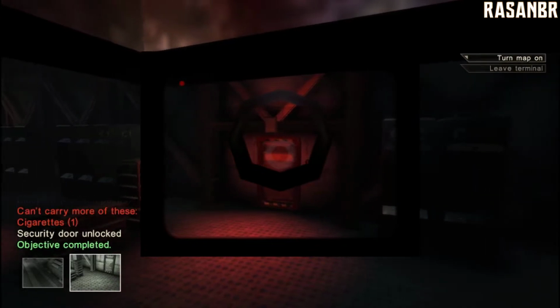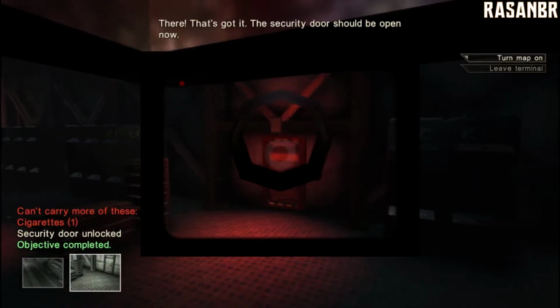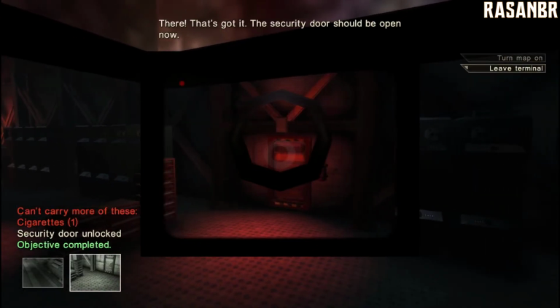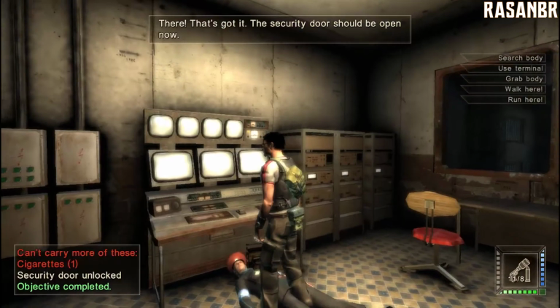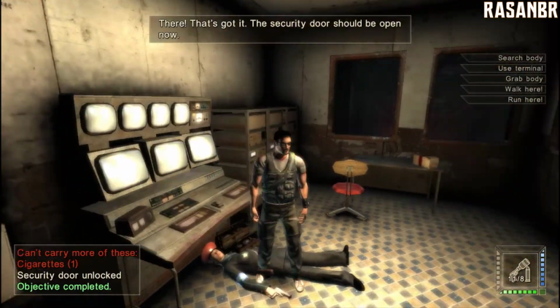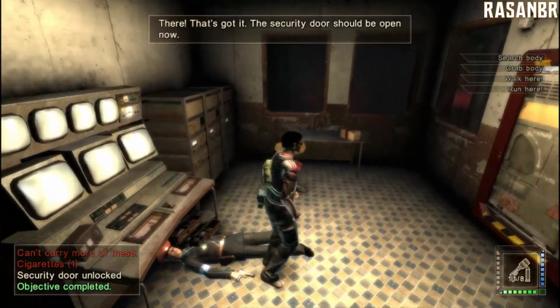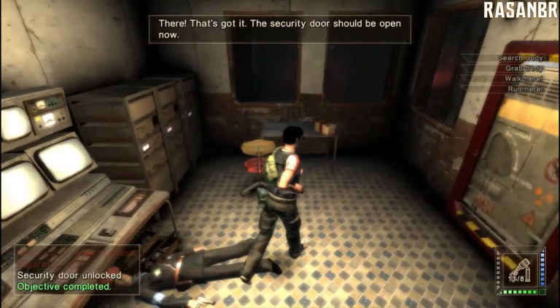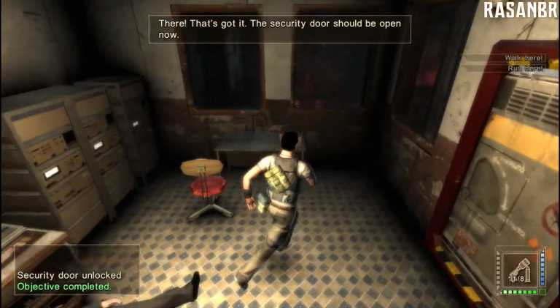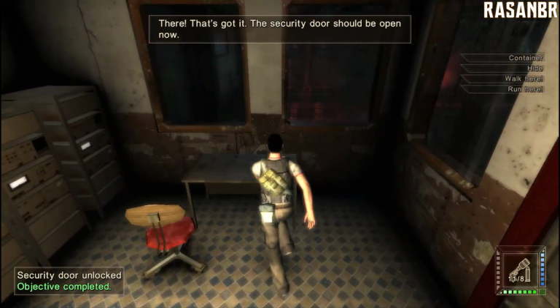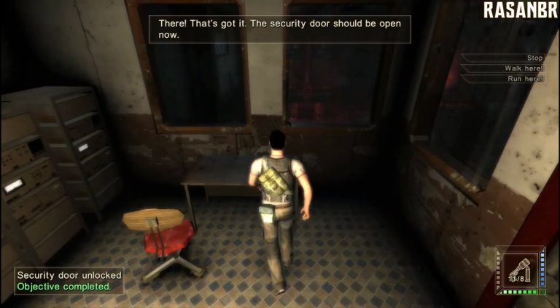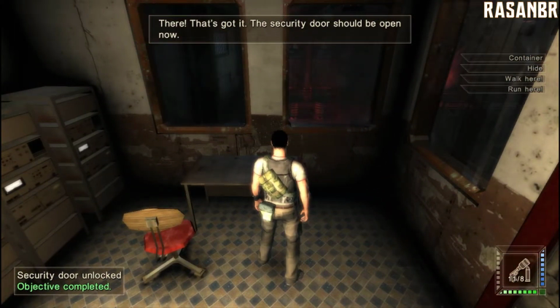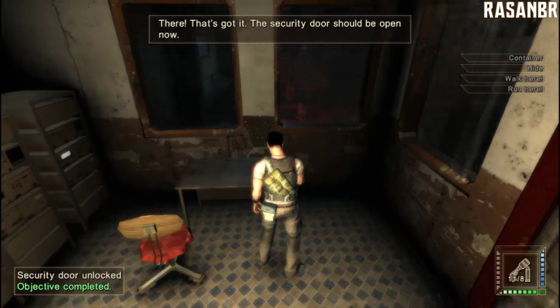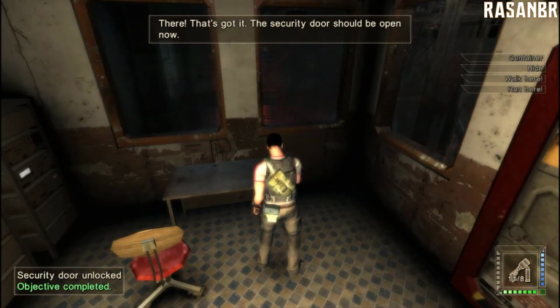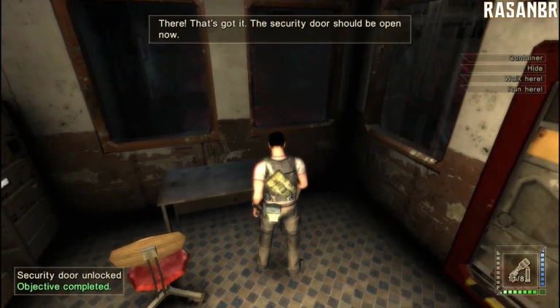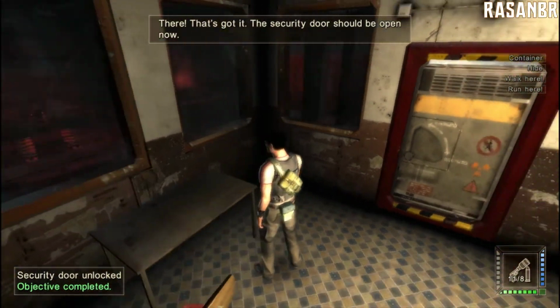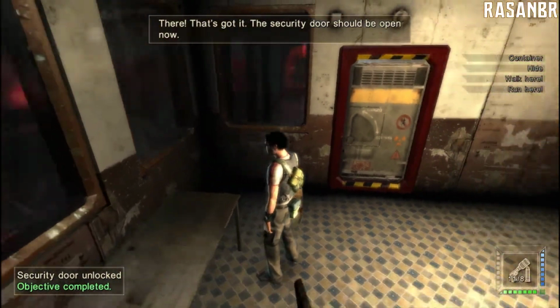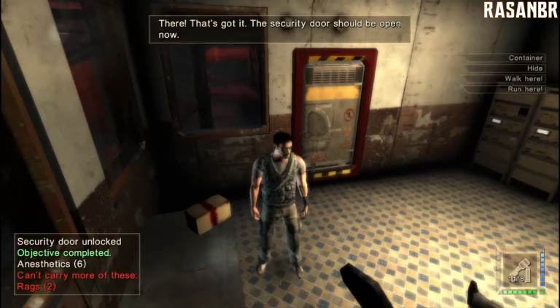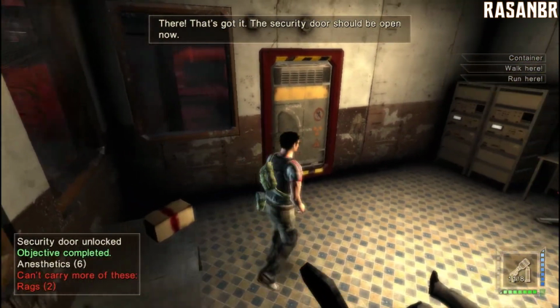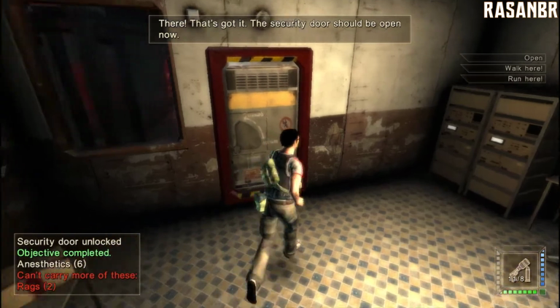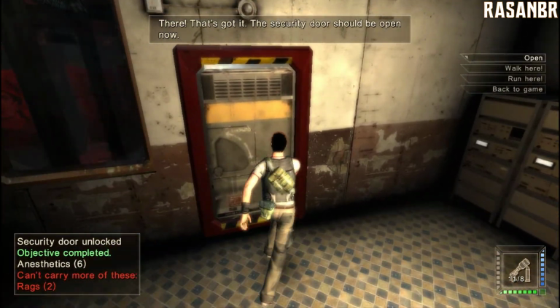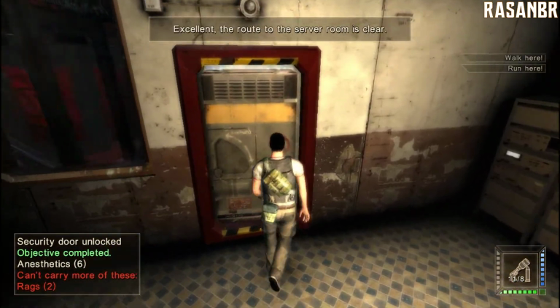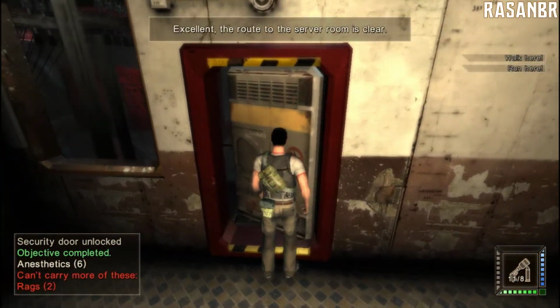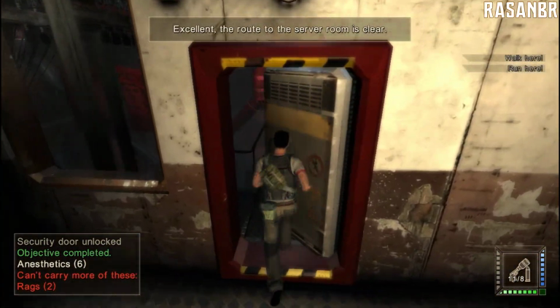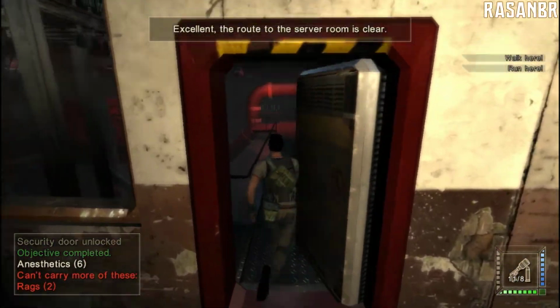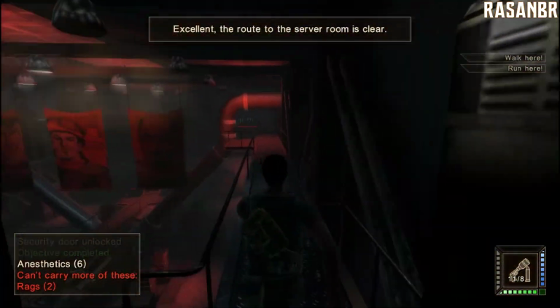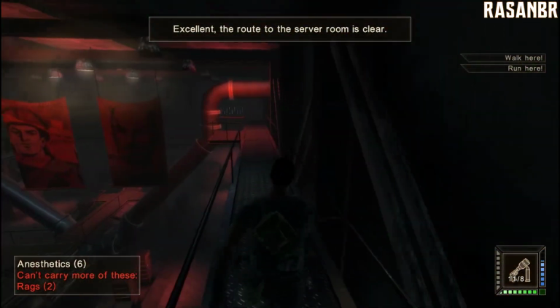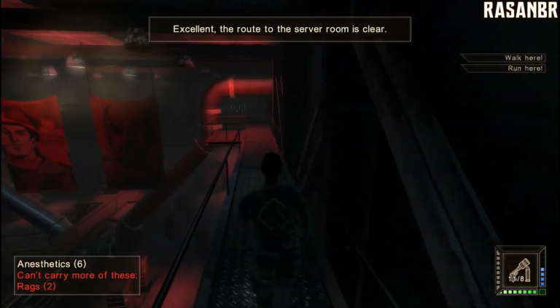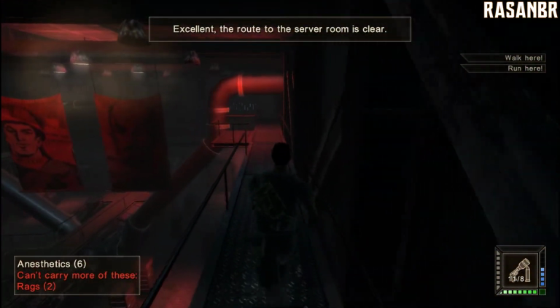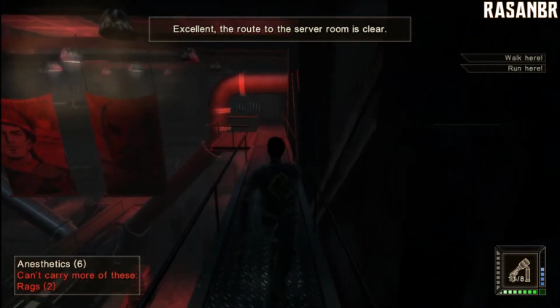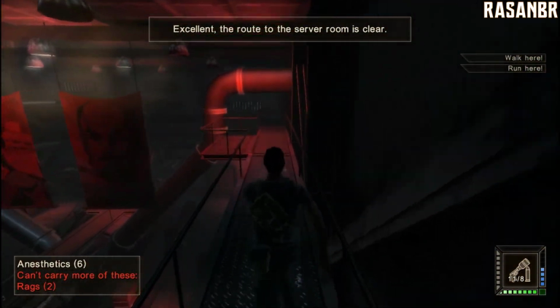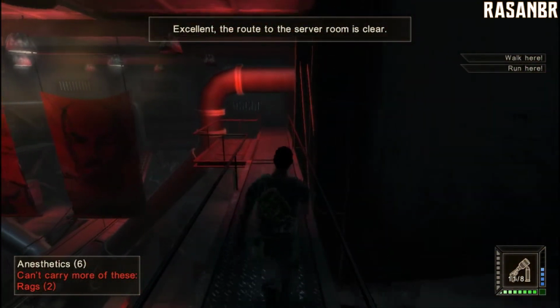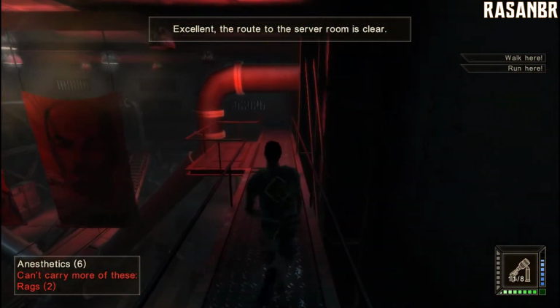There. That did it. The security door should be open now. Excellent. The road to the server room is clear.